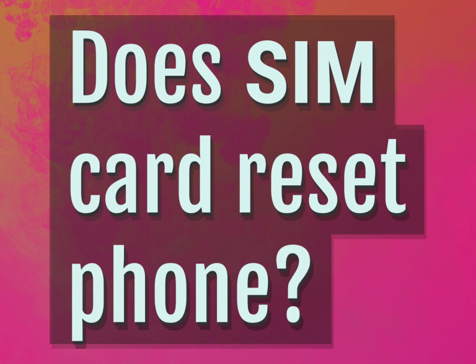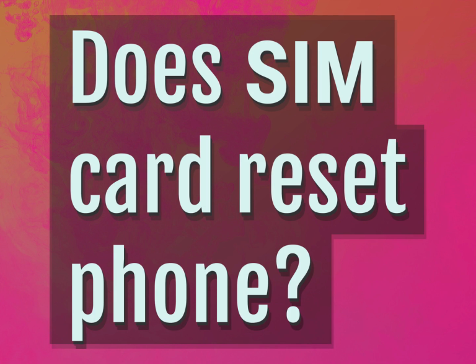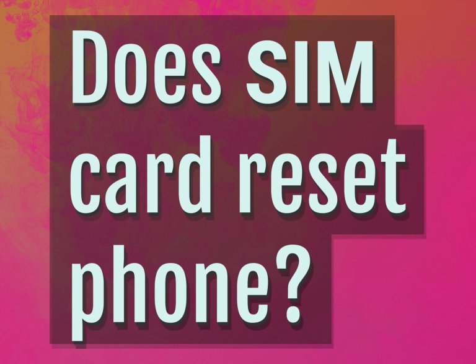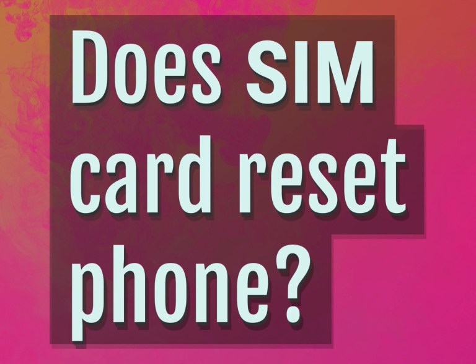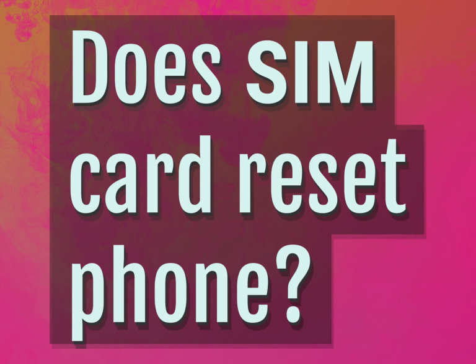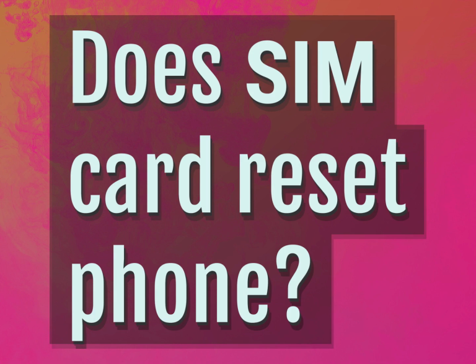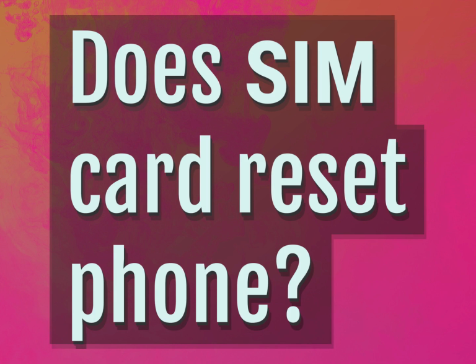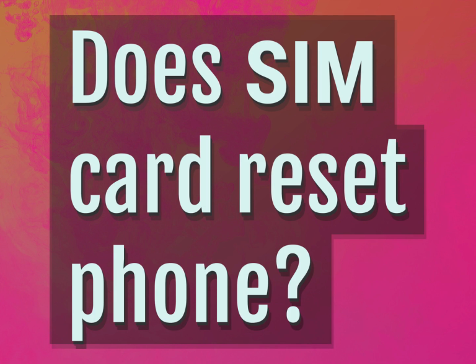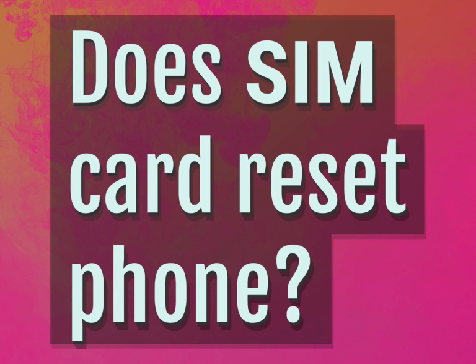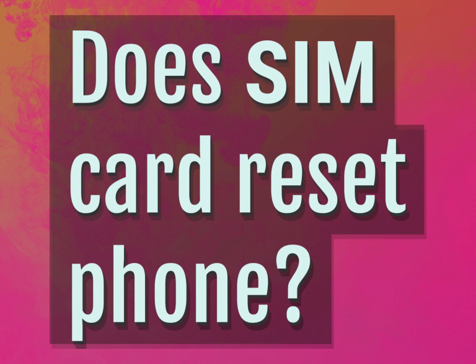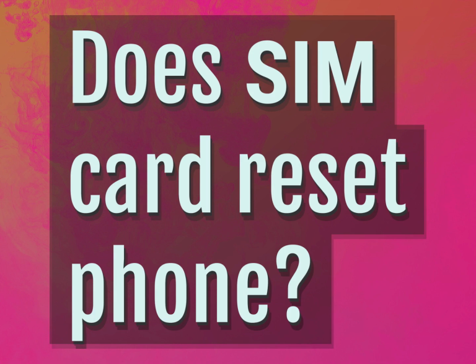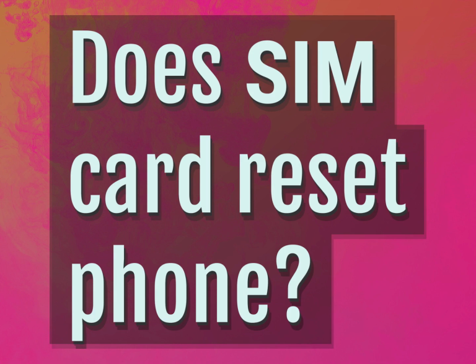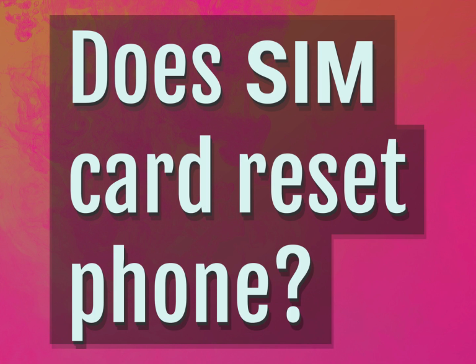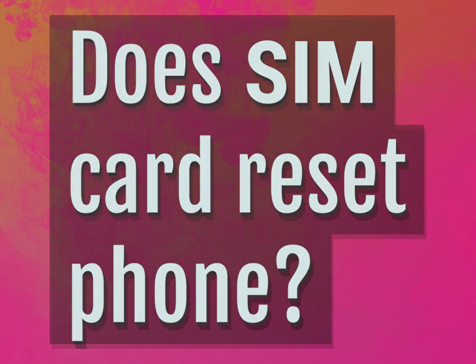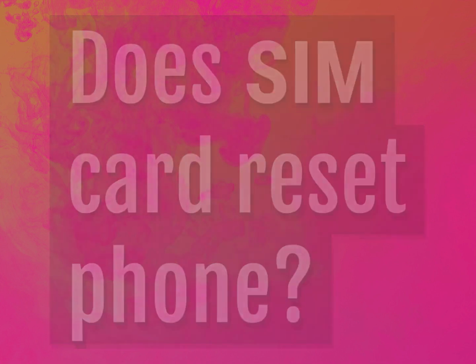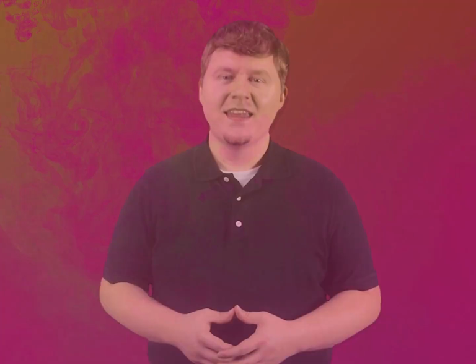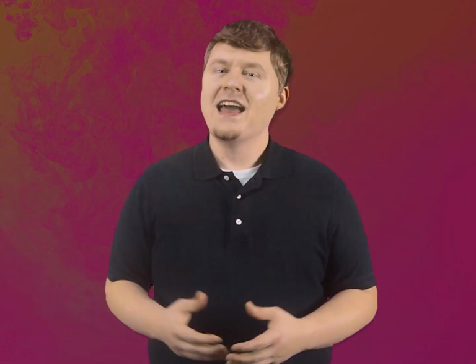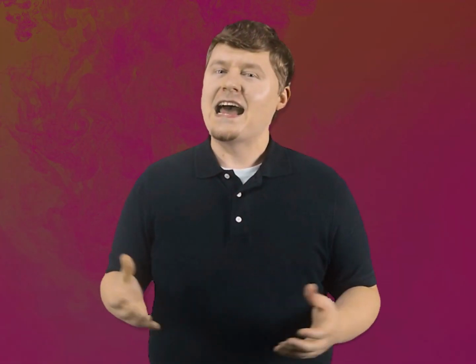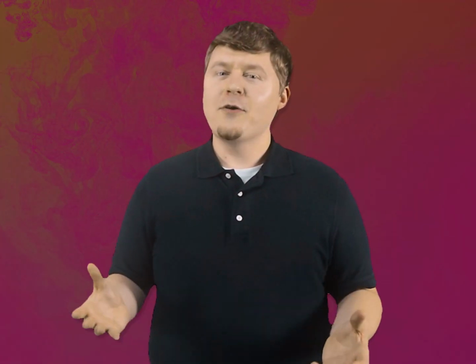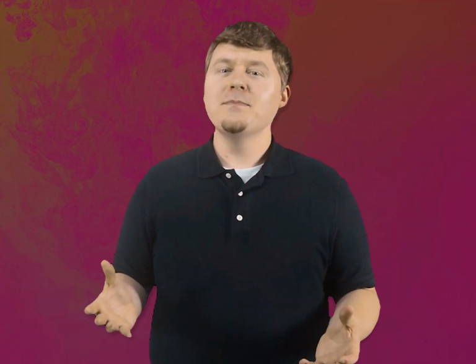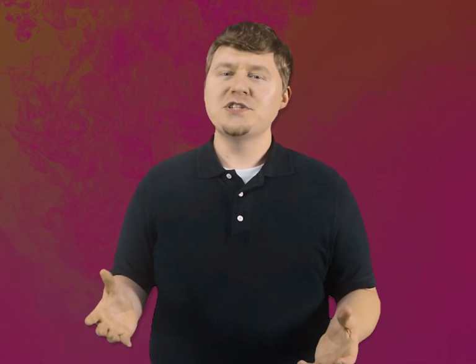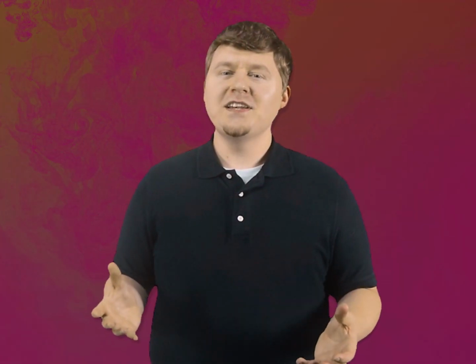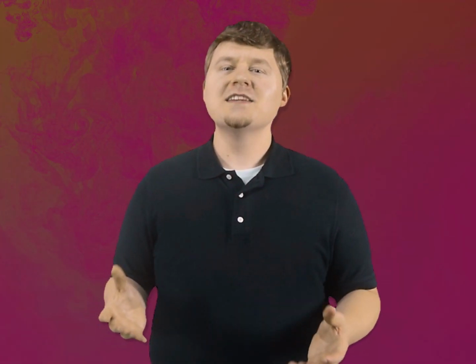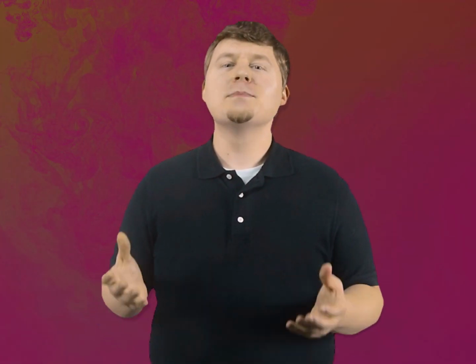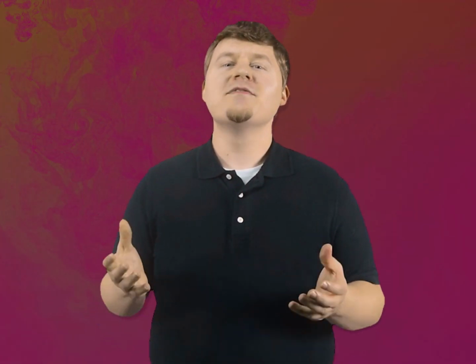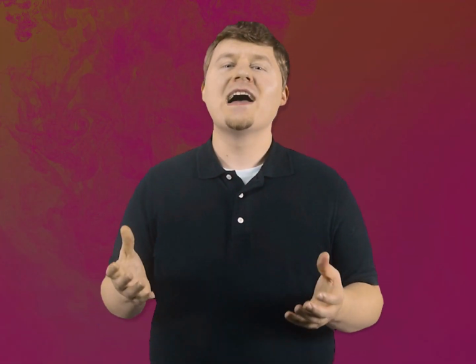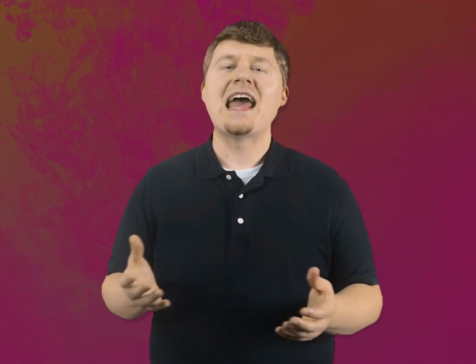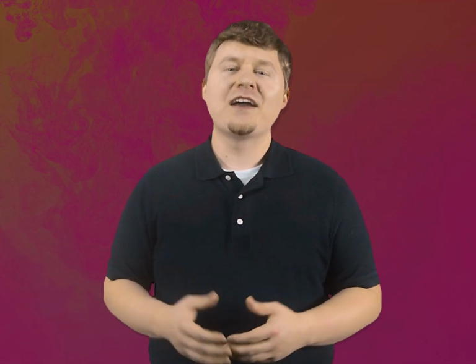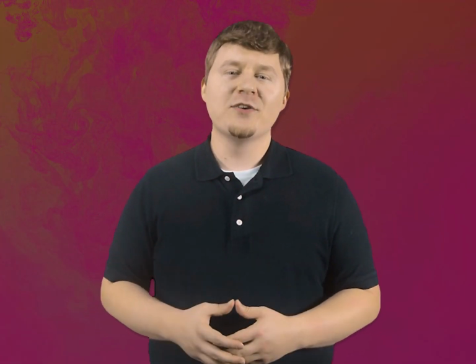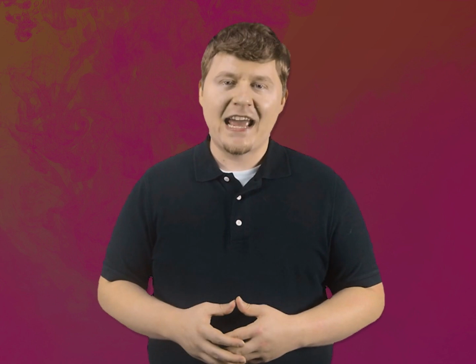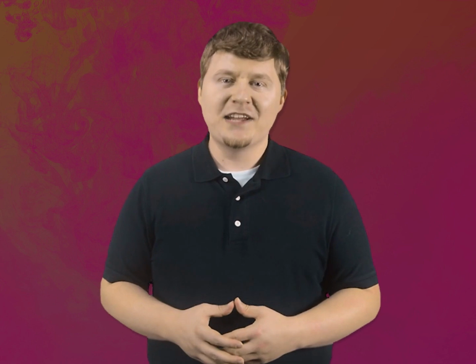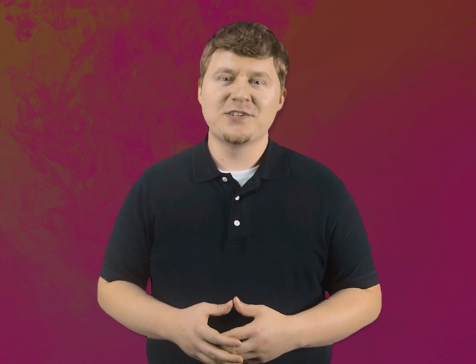Does SIM card reset phone? Our mission is to provide accurate answers.